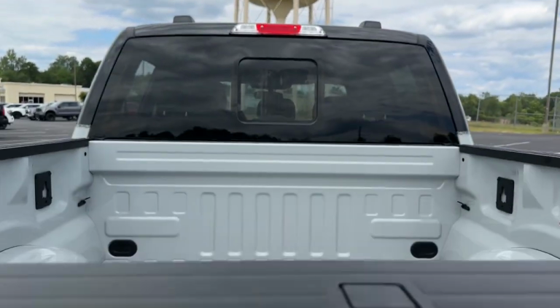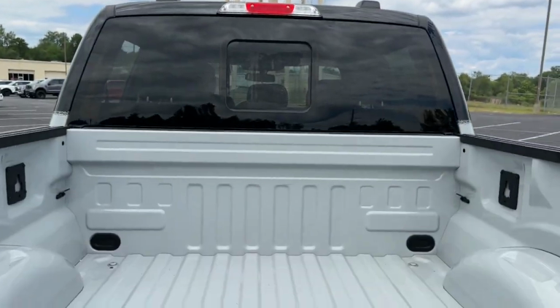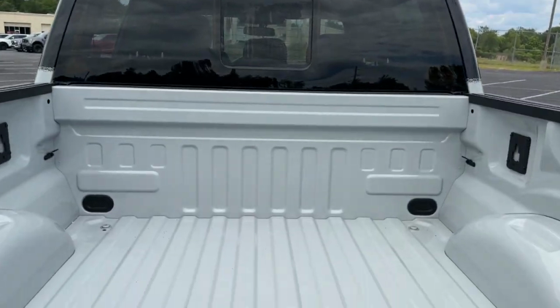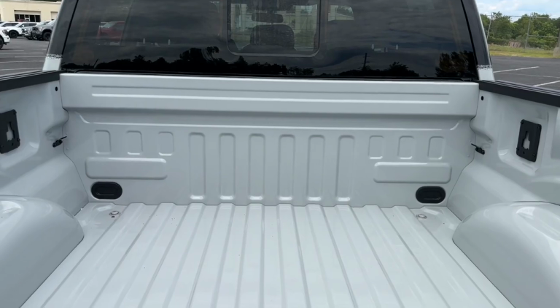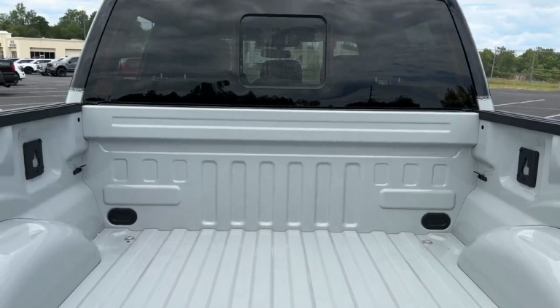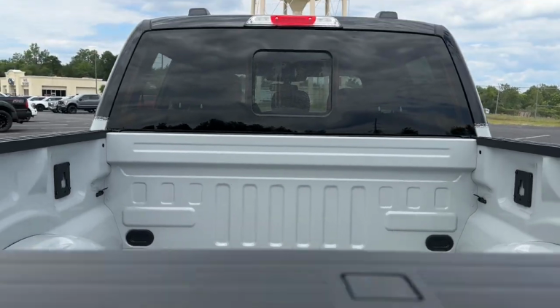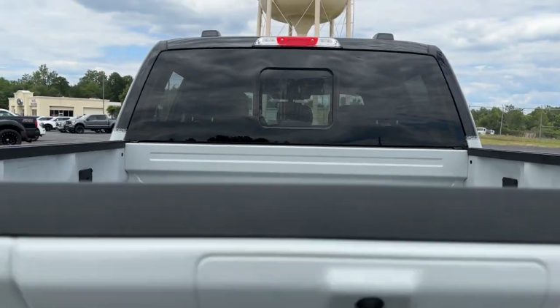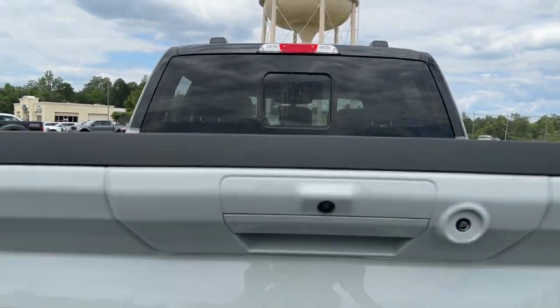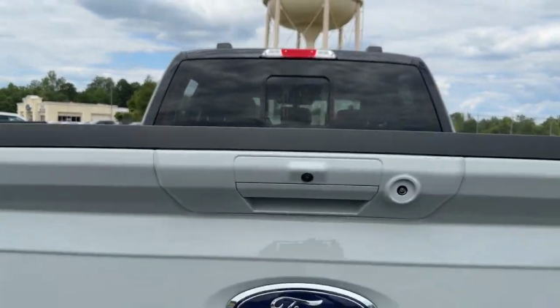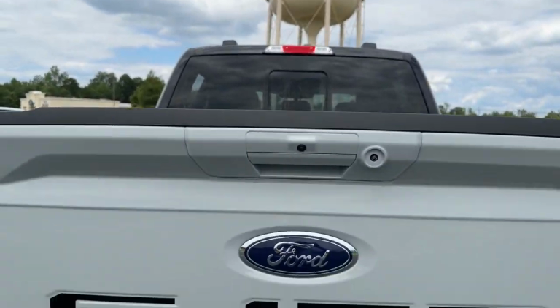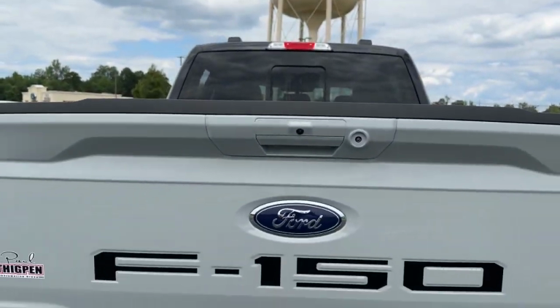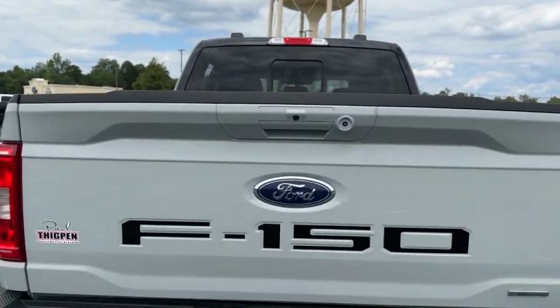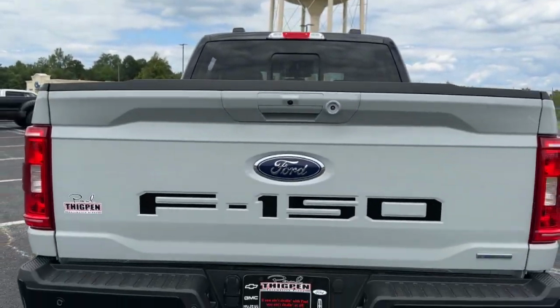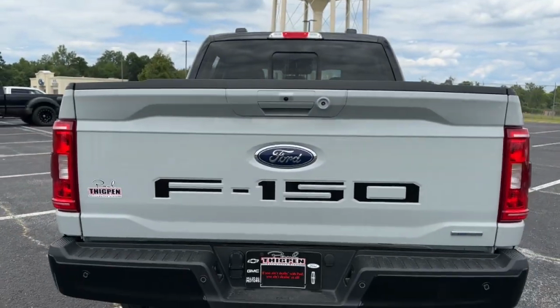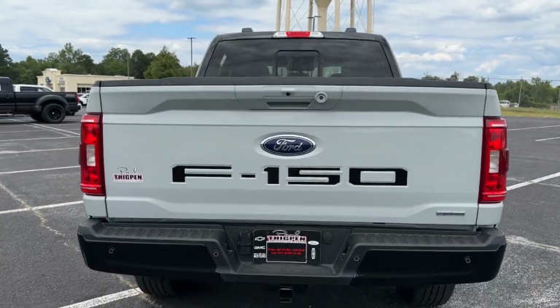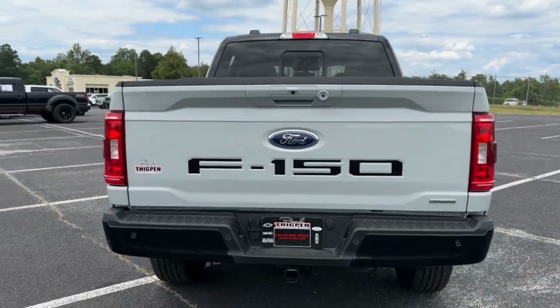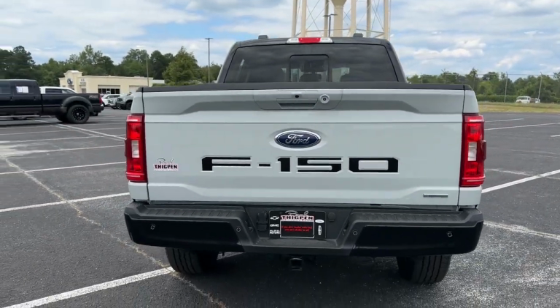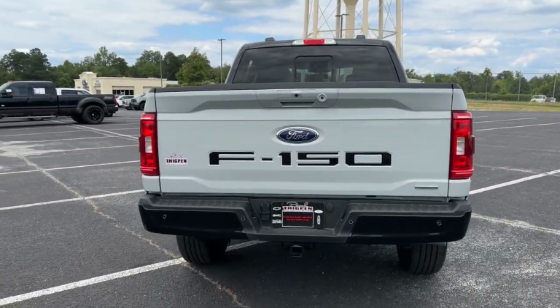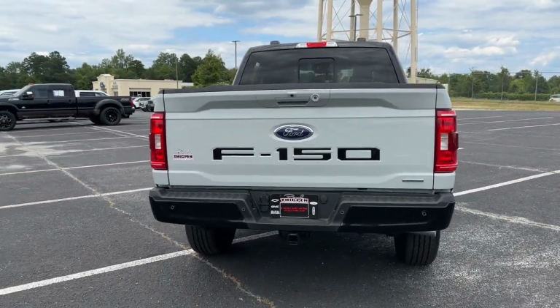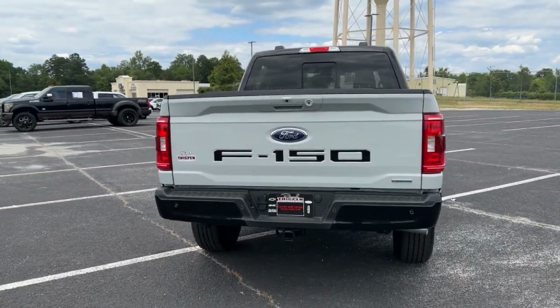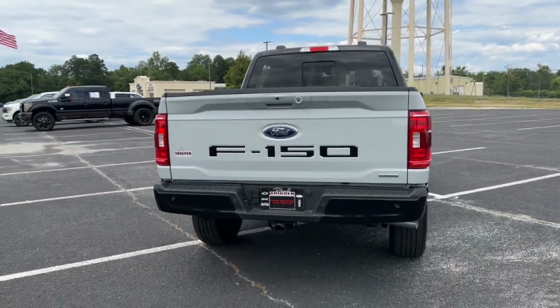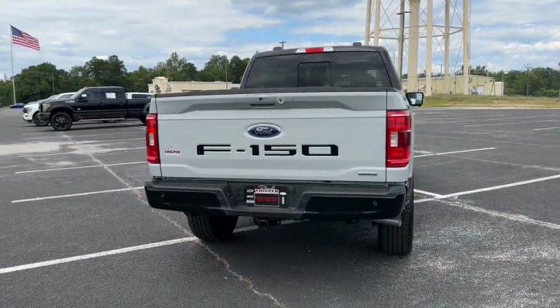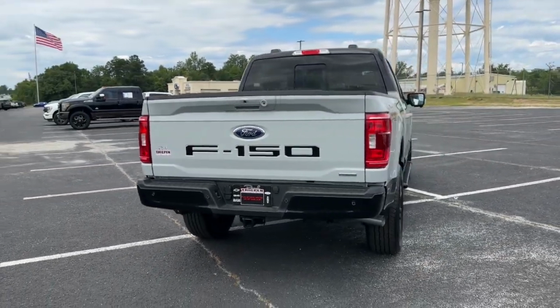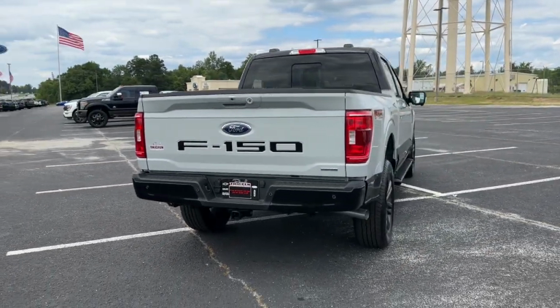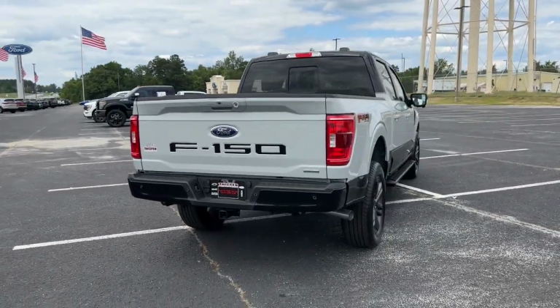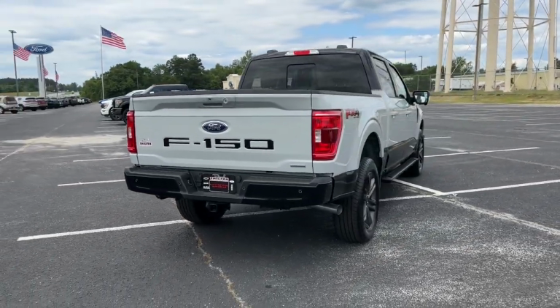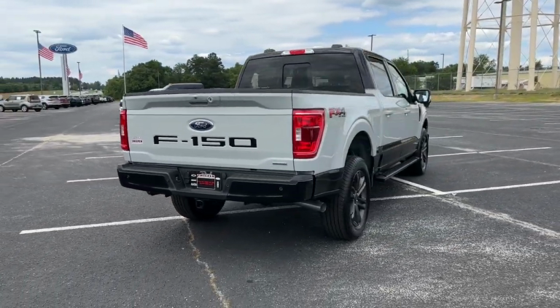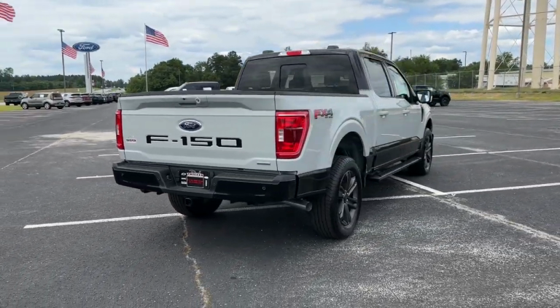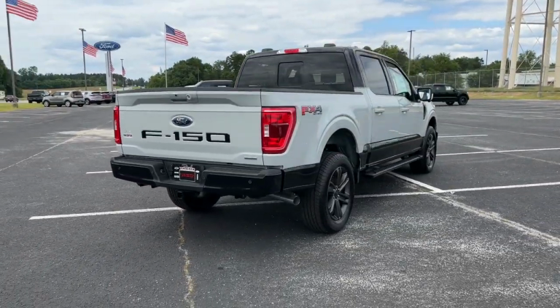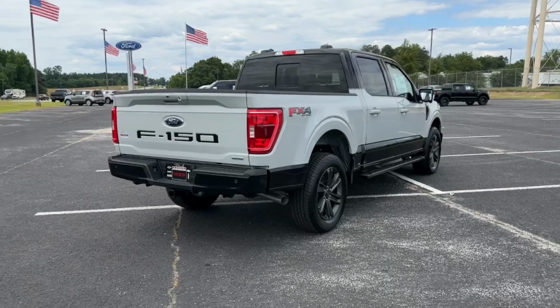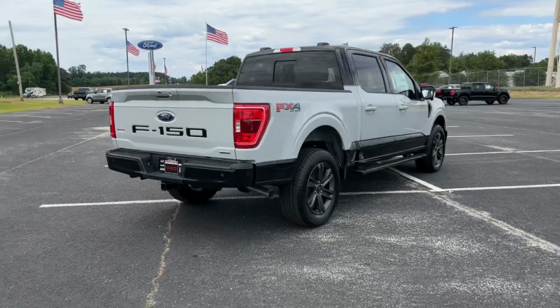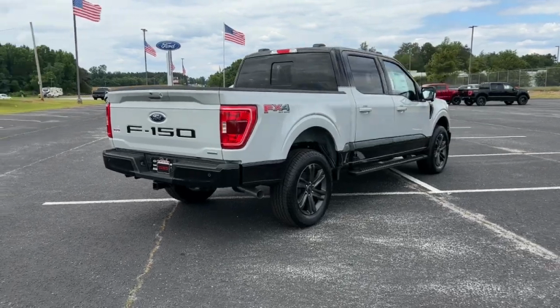The pickup that's at the head of its class. Our team will give you an outstanding test drive experience. Stop in today.